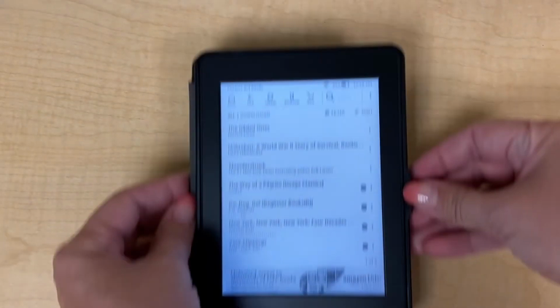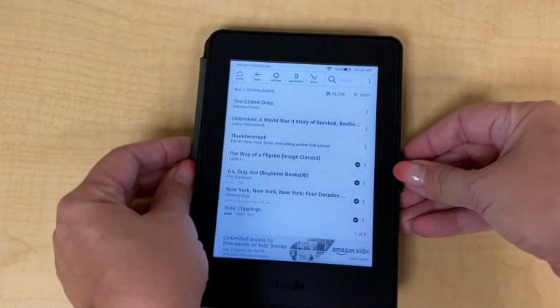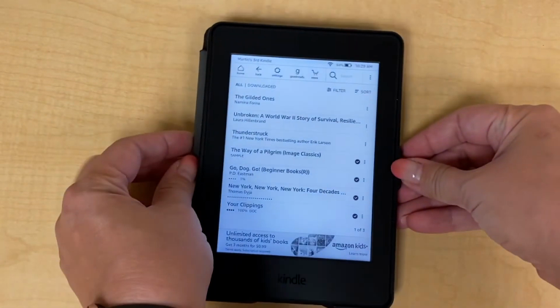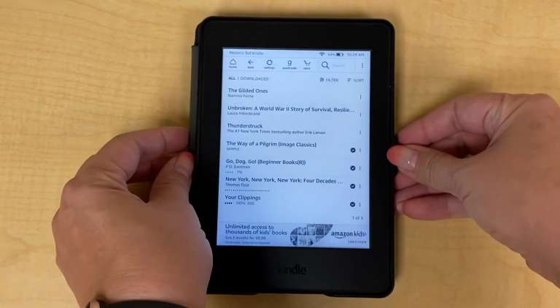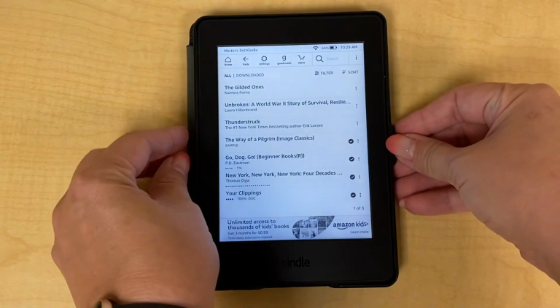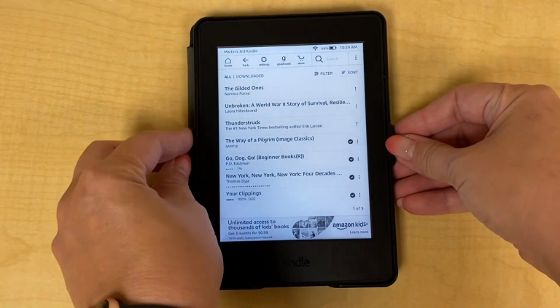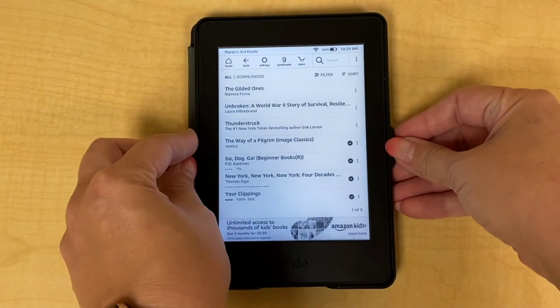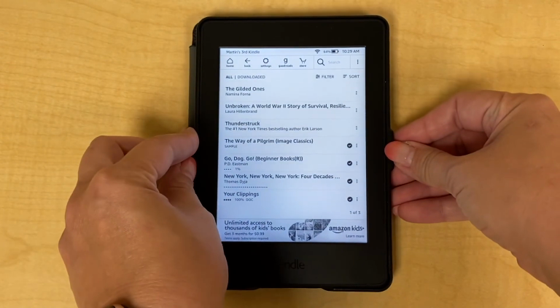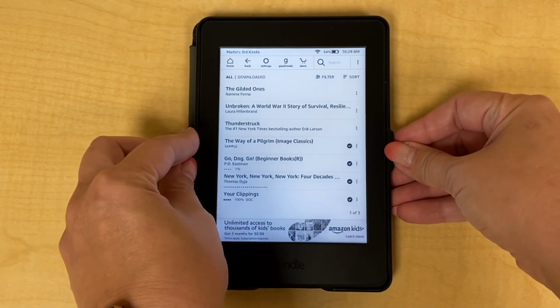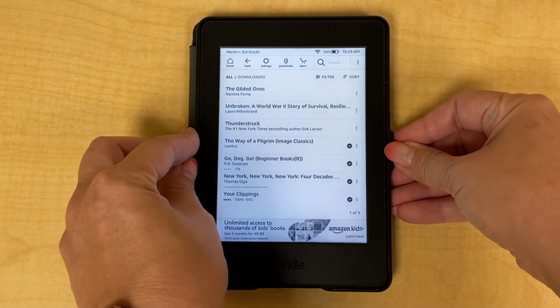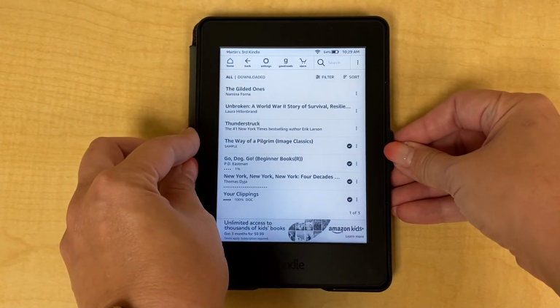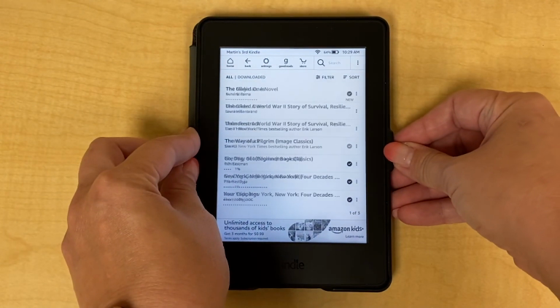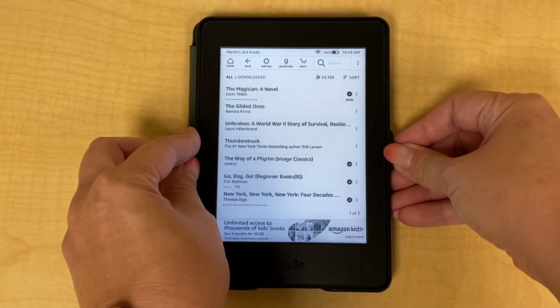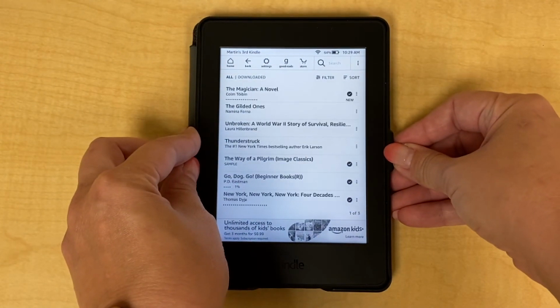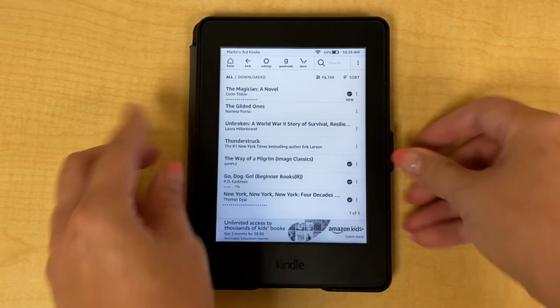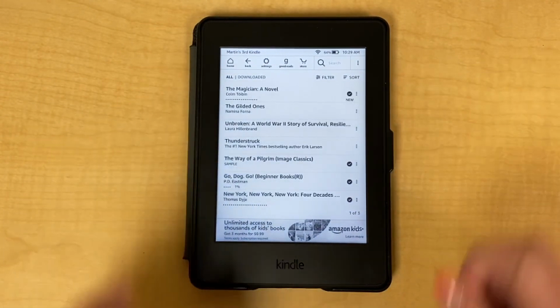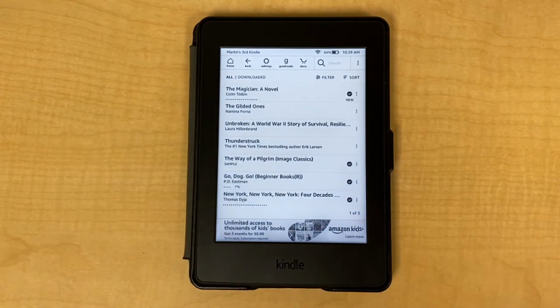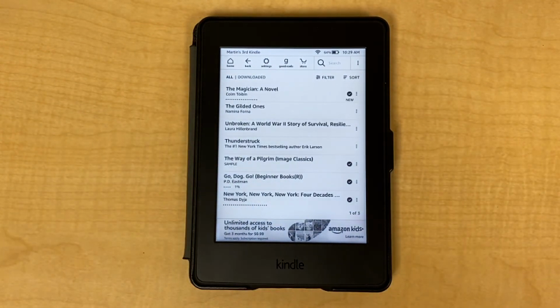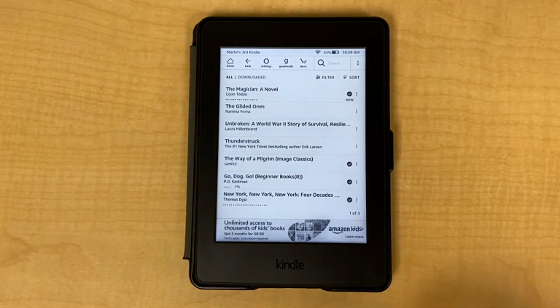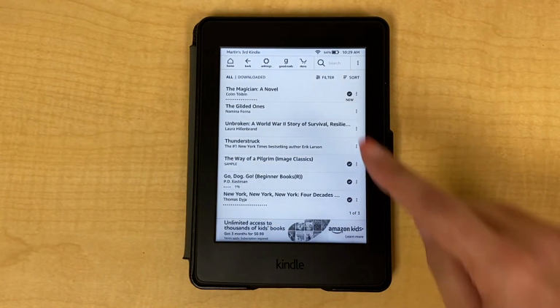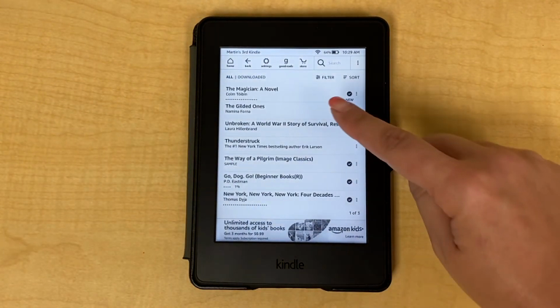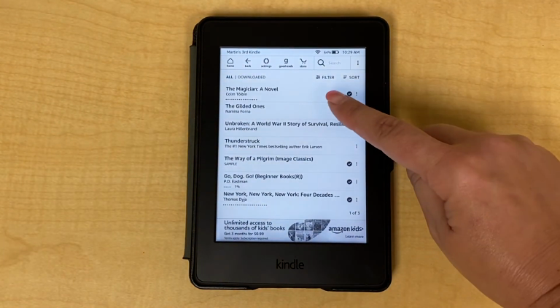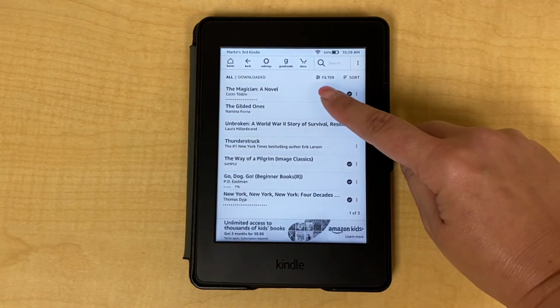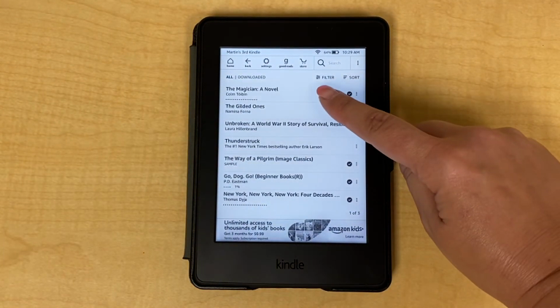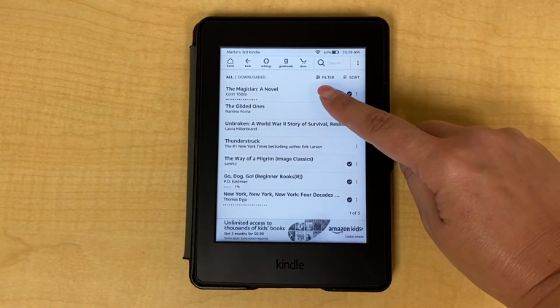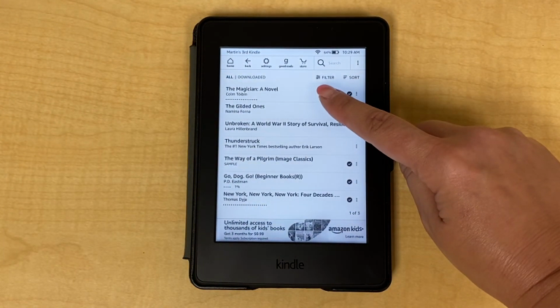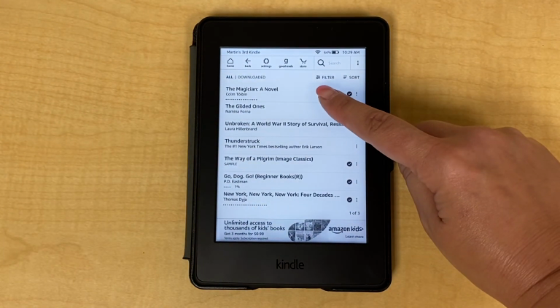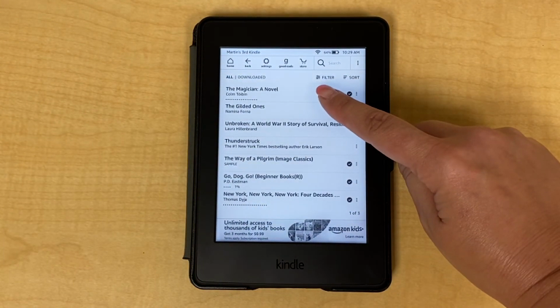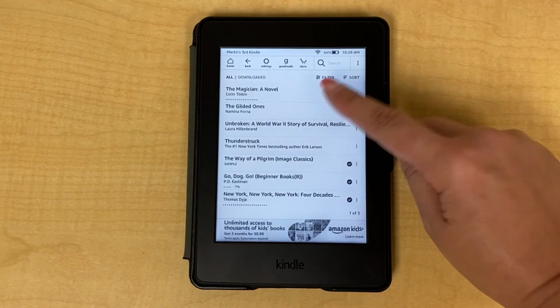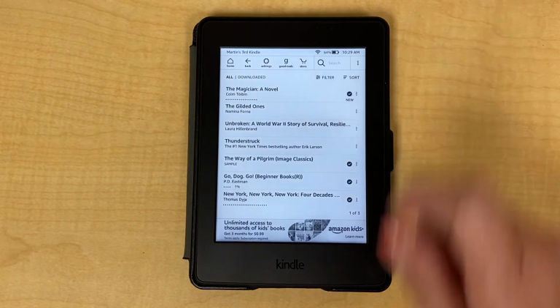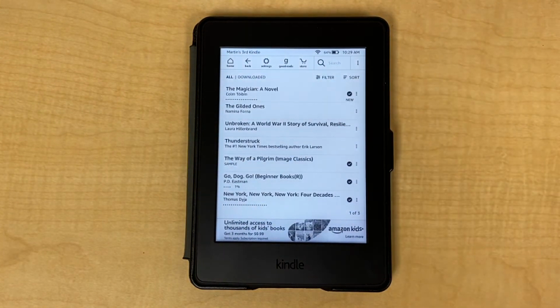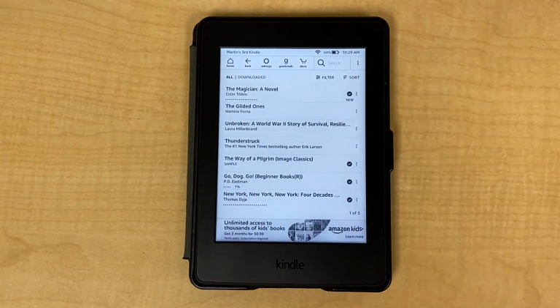Now let's go to our Kindle. If our Wi-Fi is connected, the book should arrive within seconds.